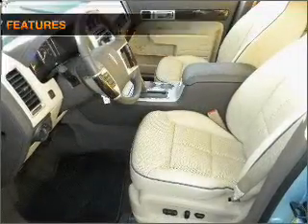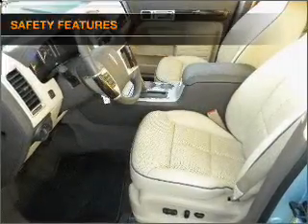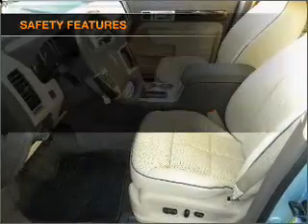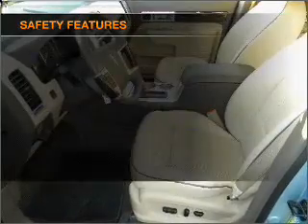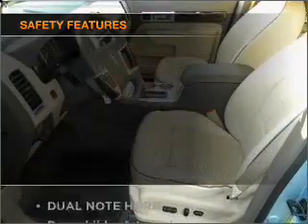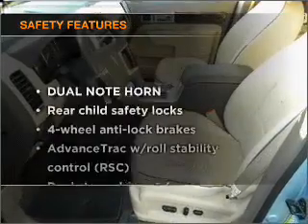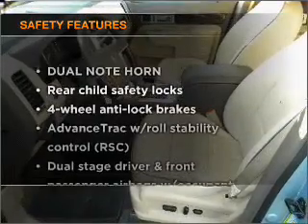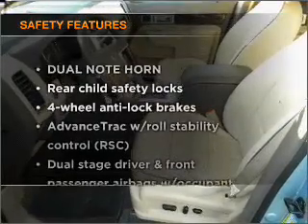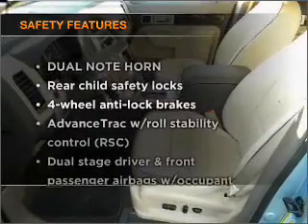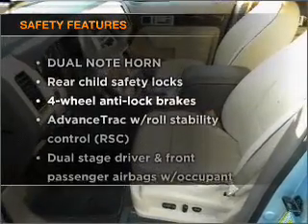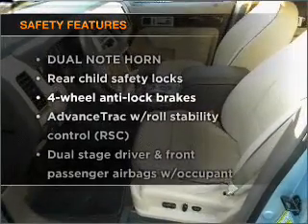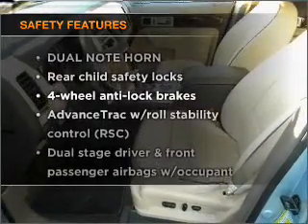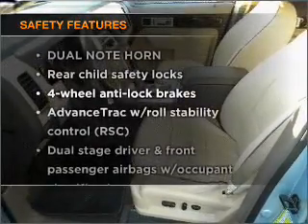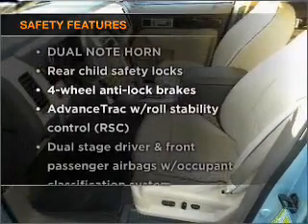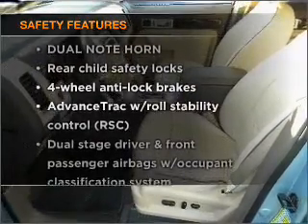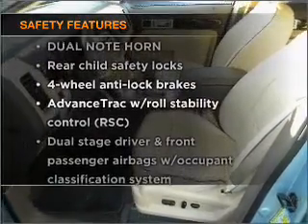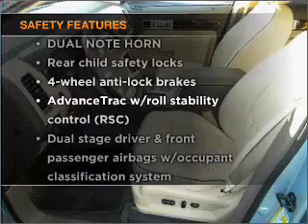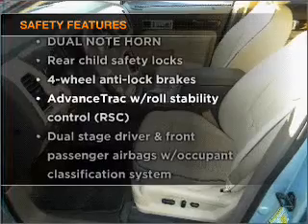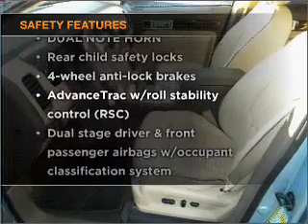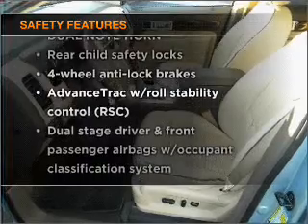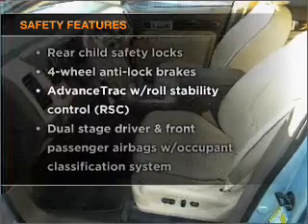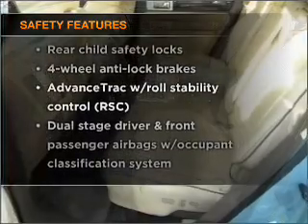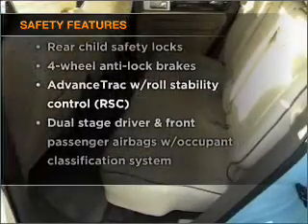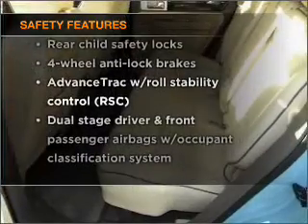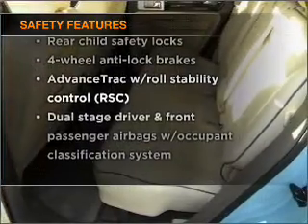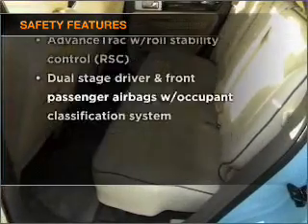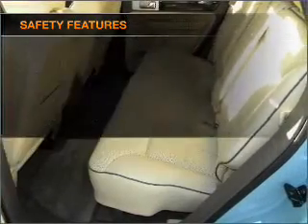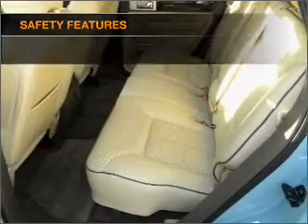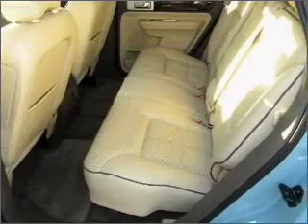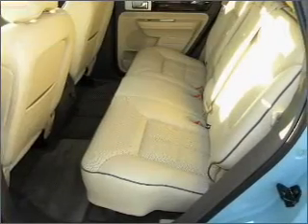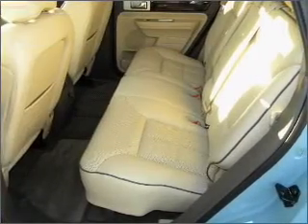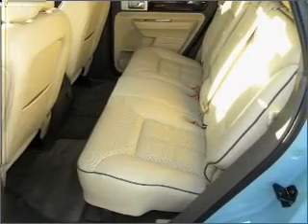And for your peace of mind, the following safety equipment is included: passenger airbag and stability control.